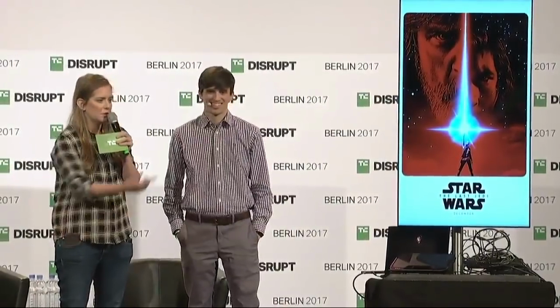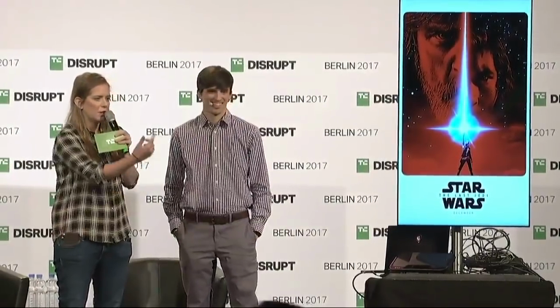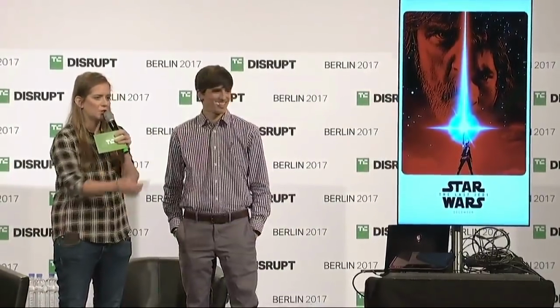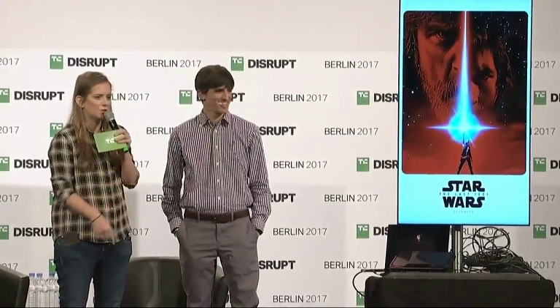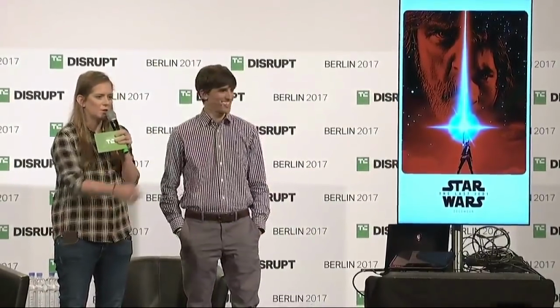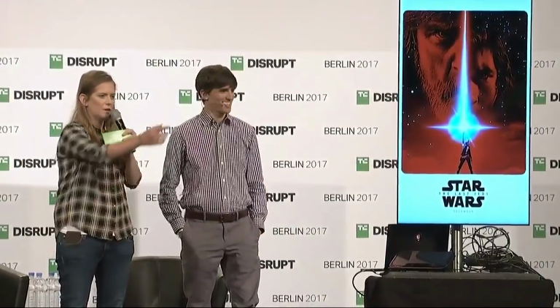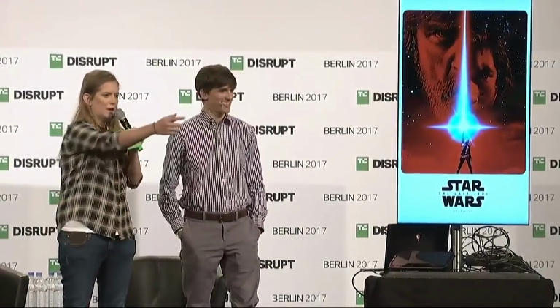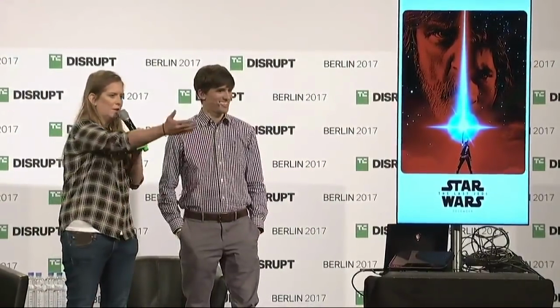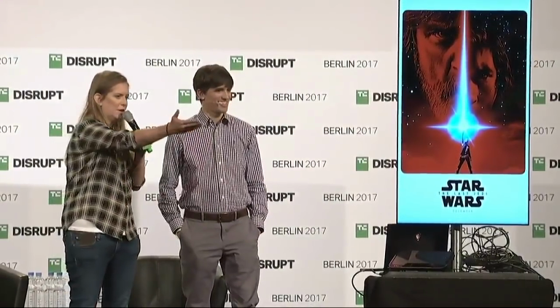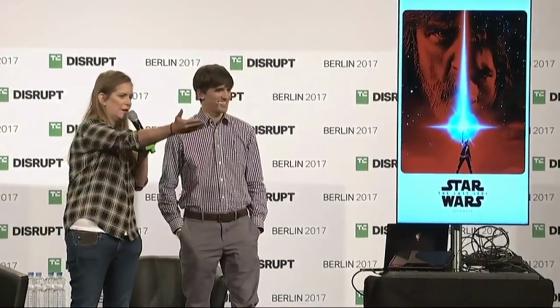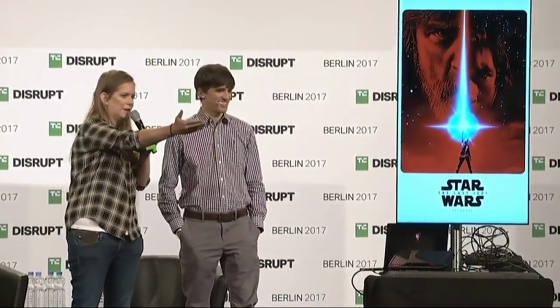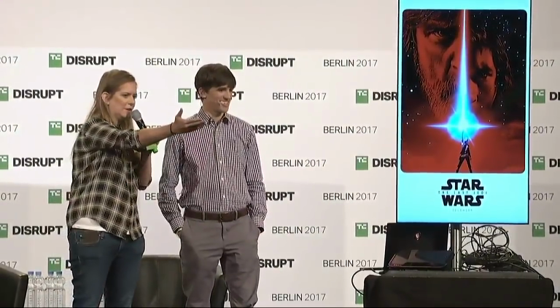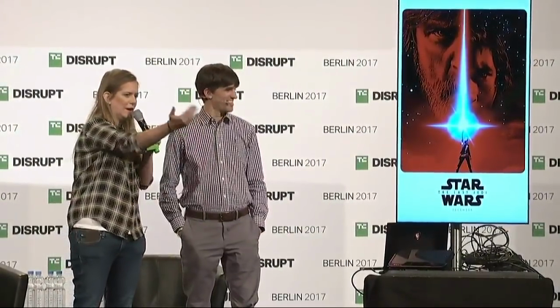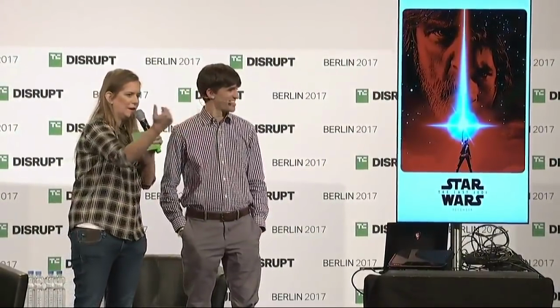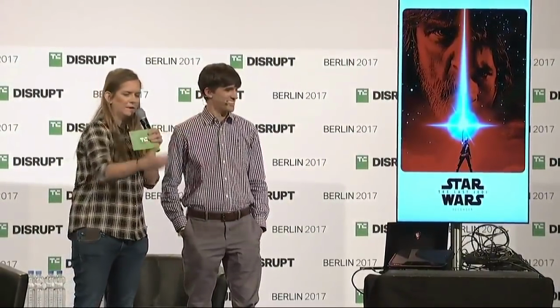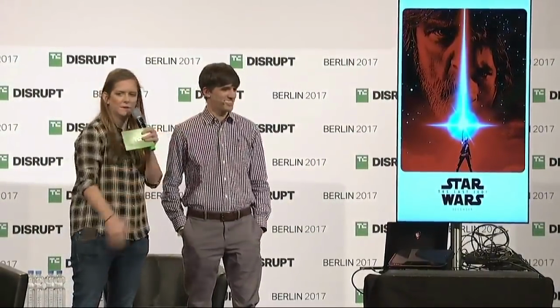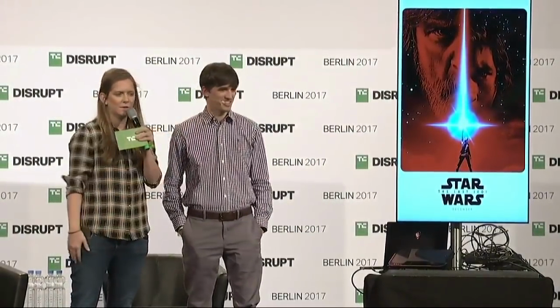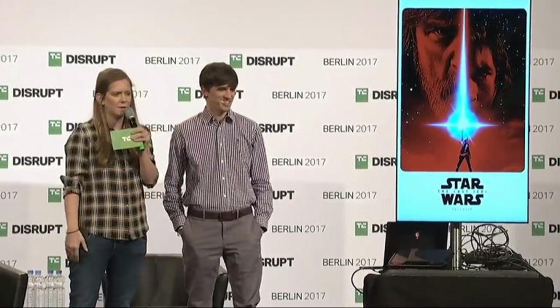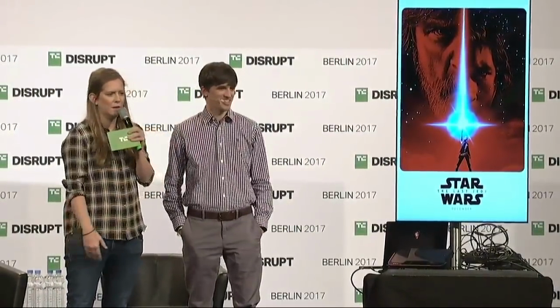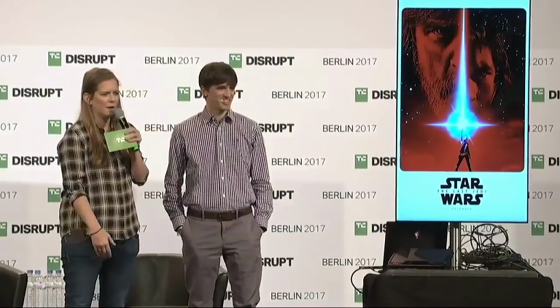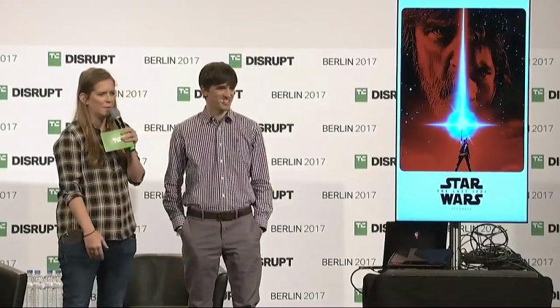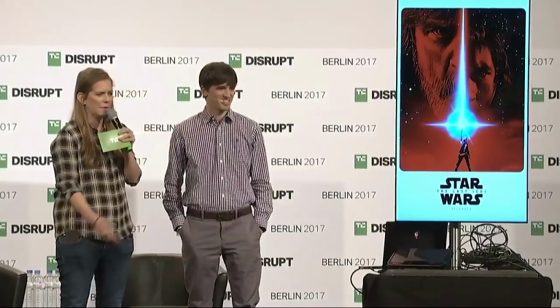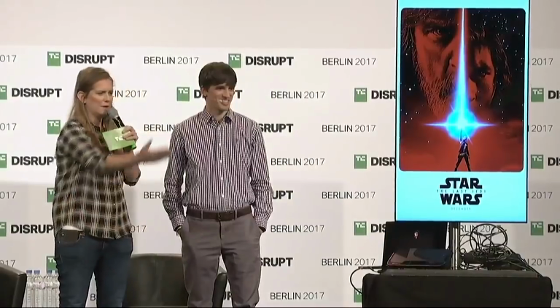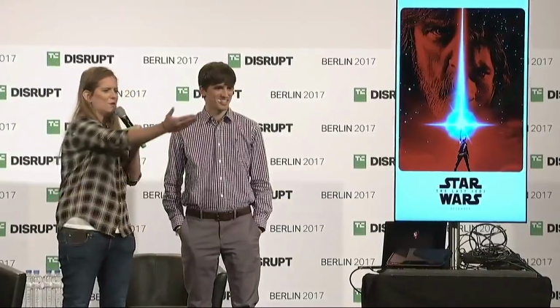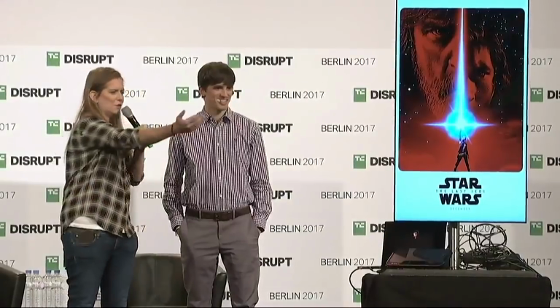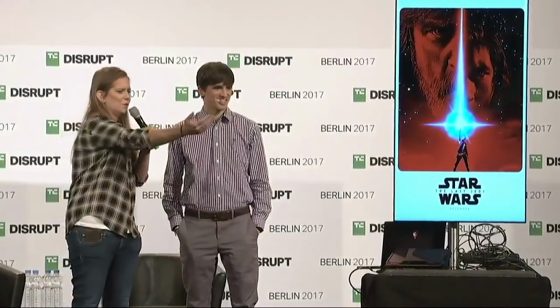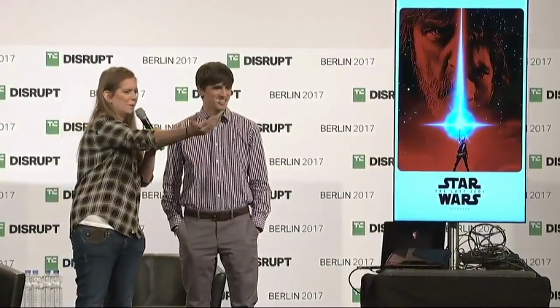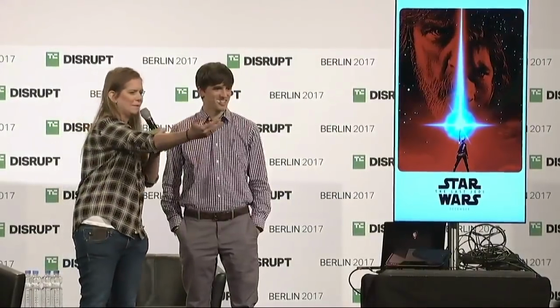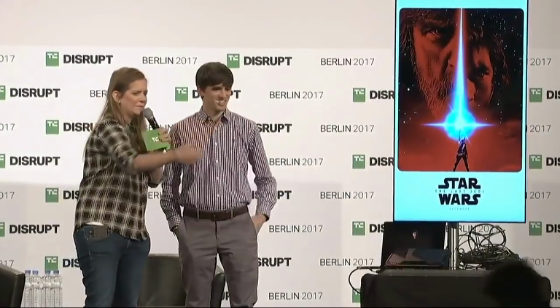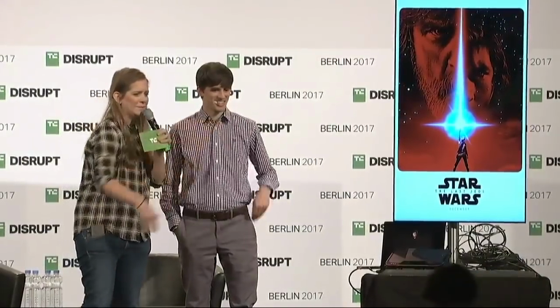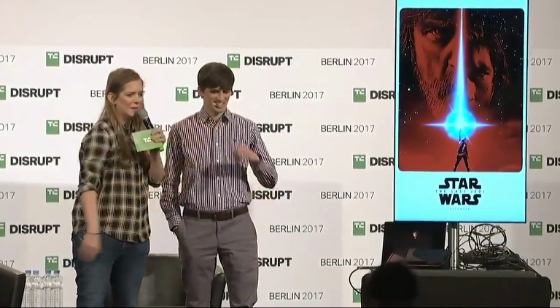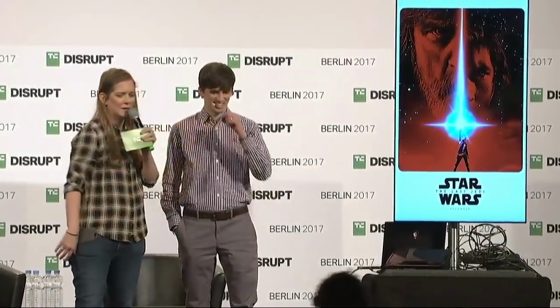Does anybody want to see what this feels like? Josh? The young lady in the gray? And you too — come on.